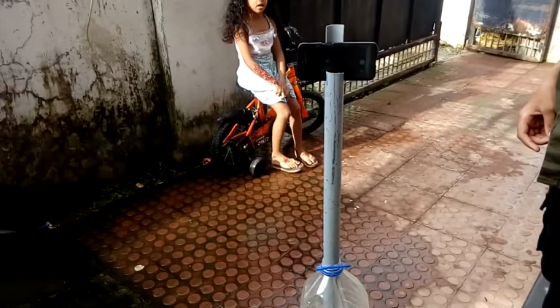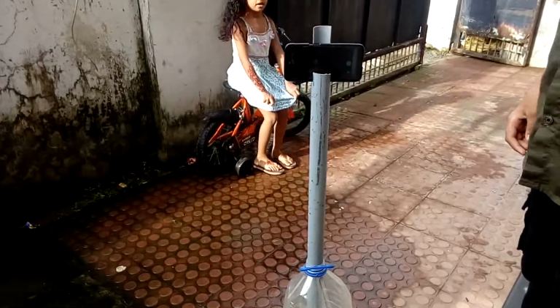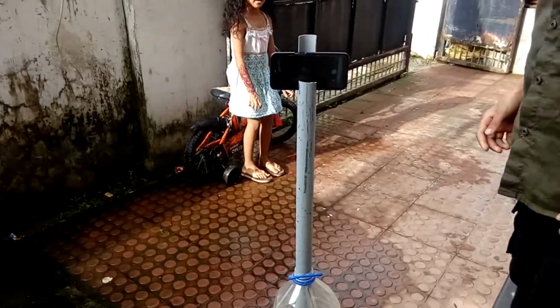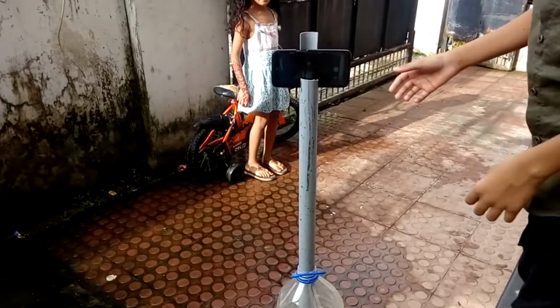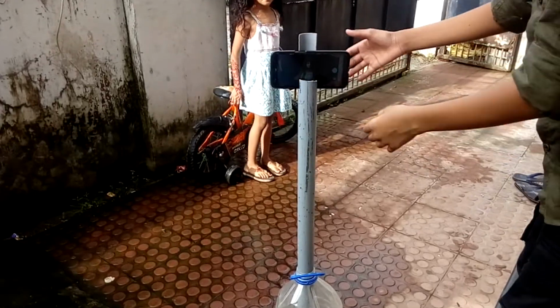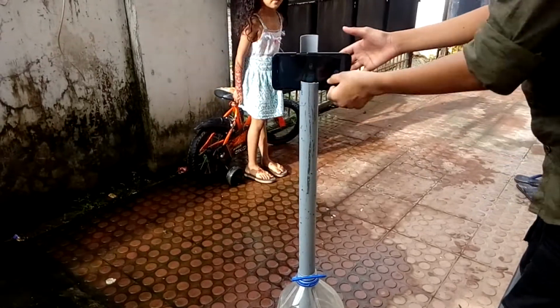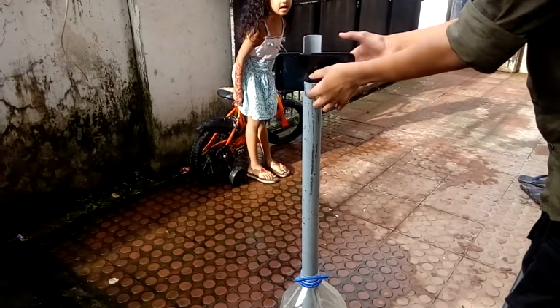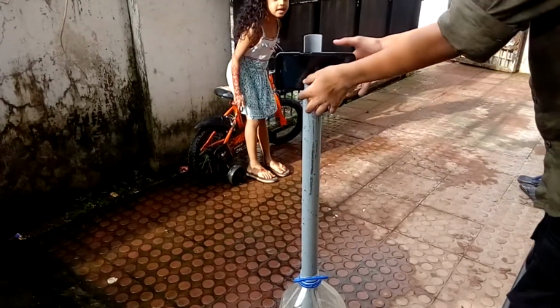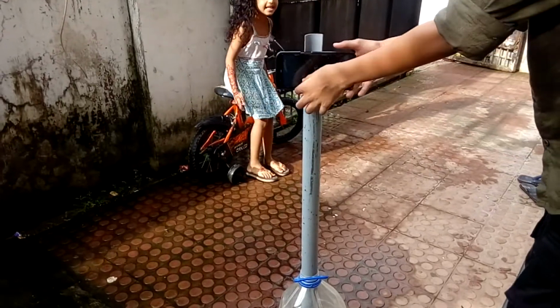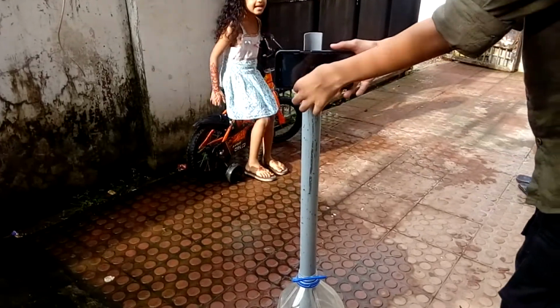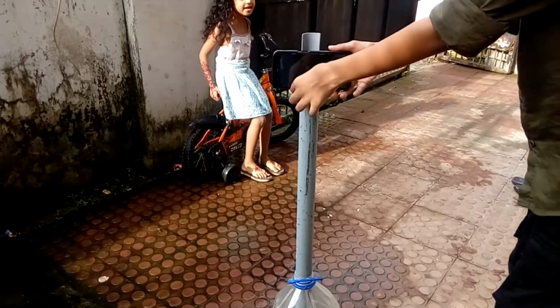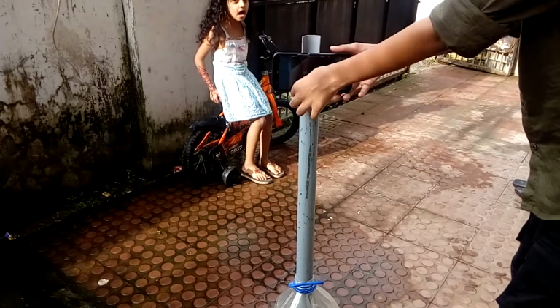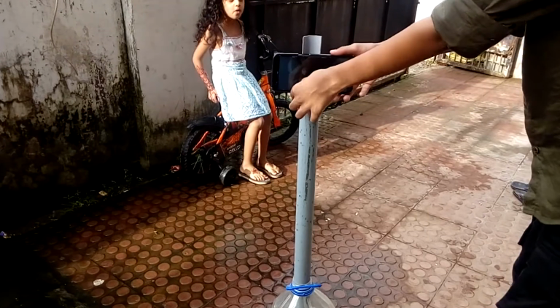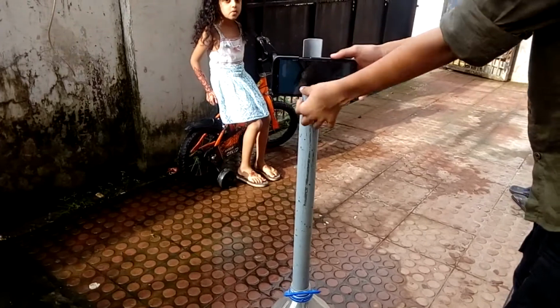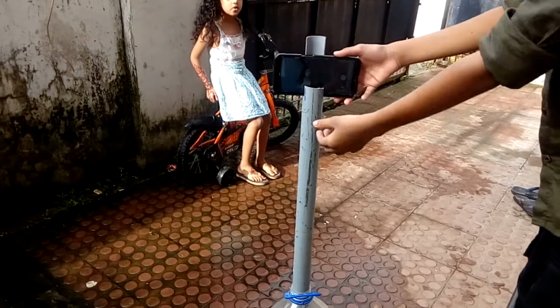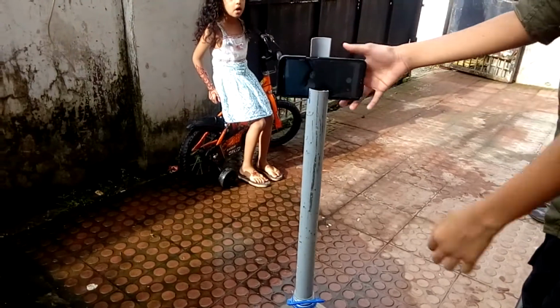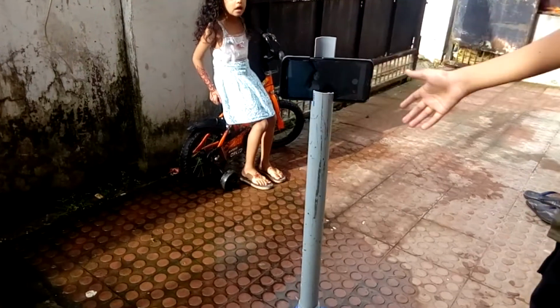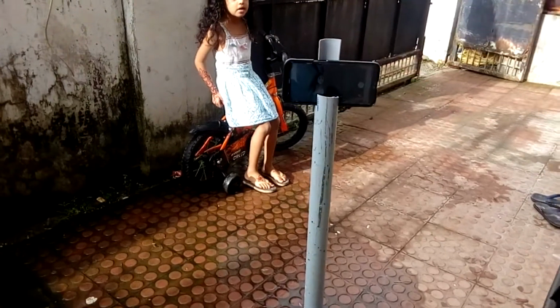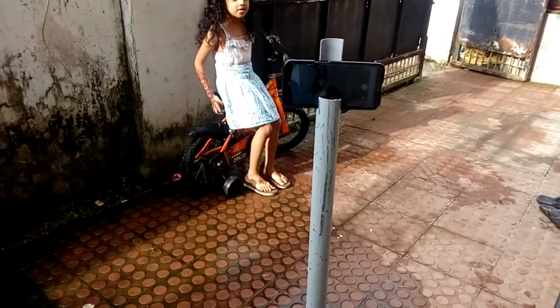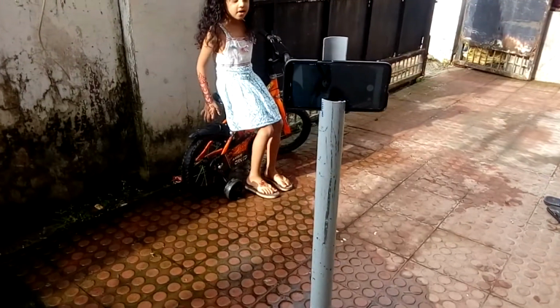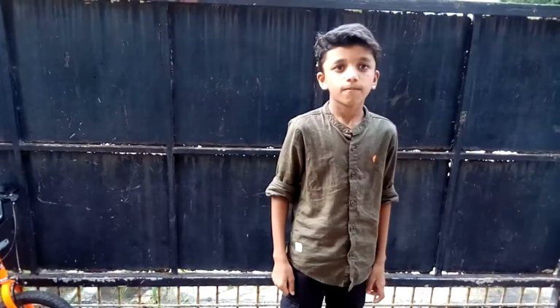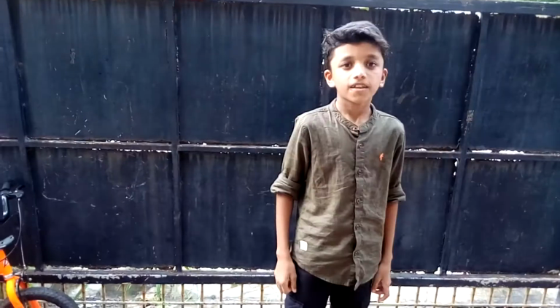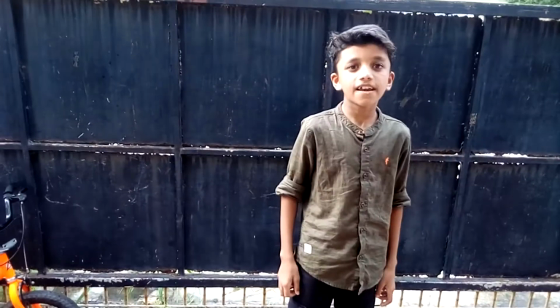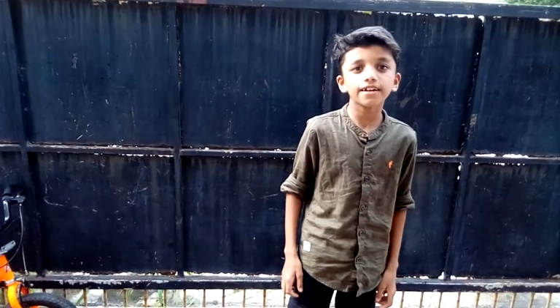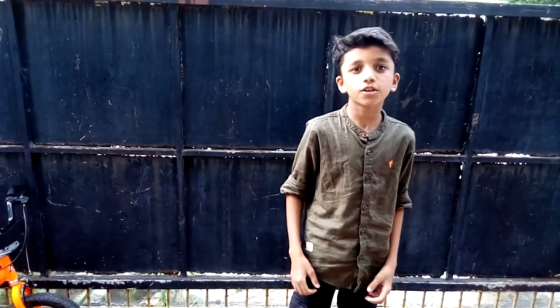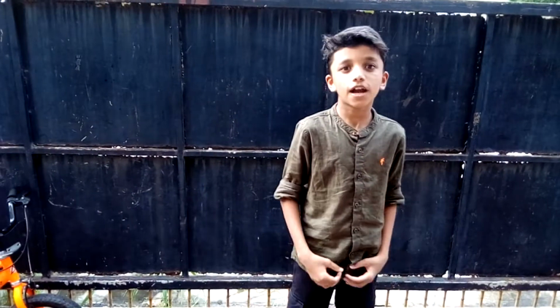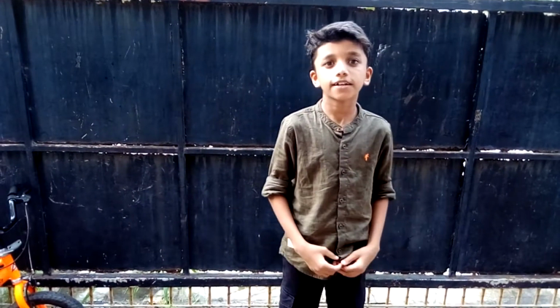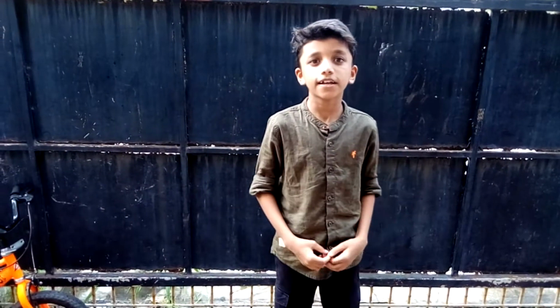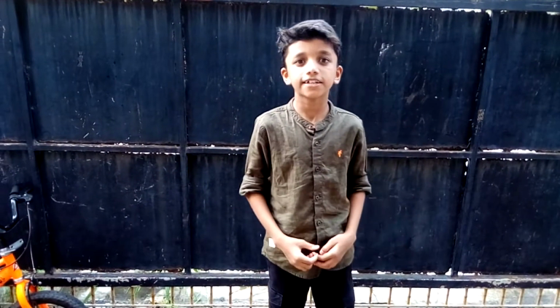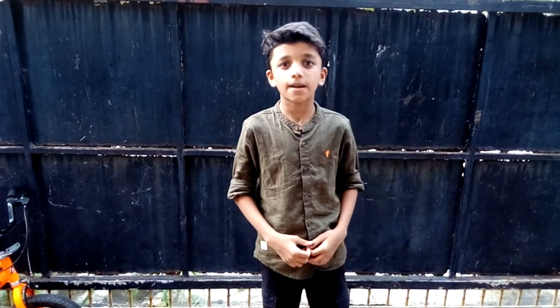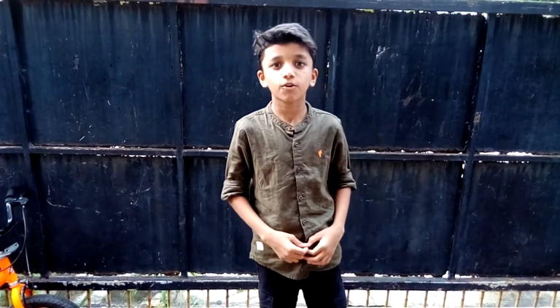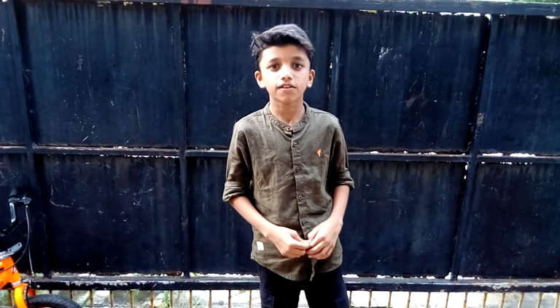I'm going to put the back down. I'm going to put a tripod here.